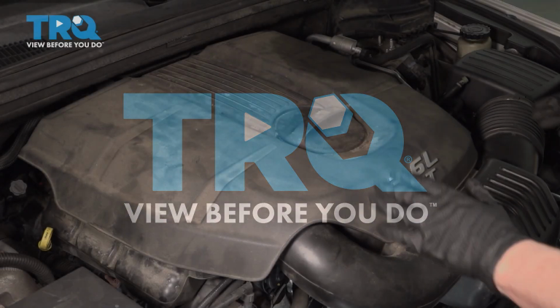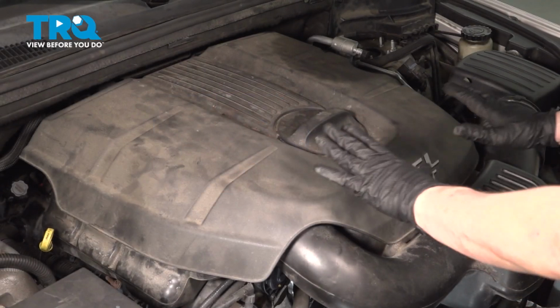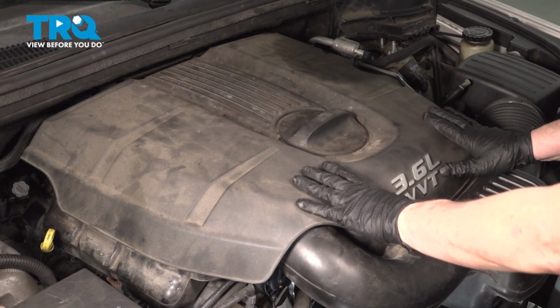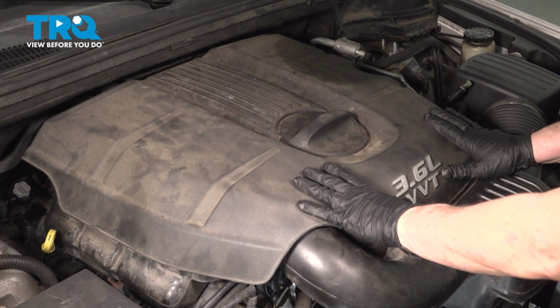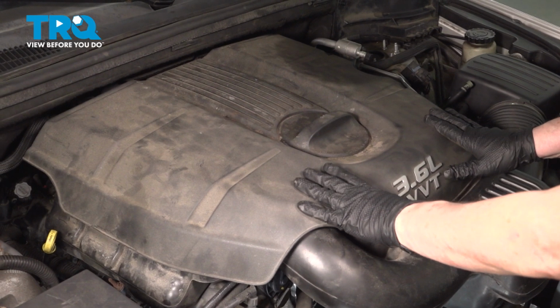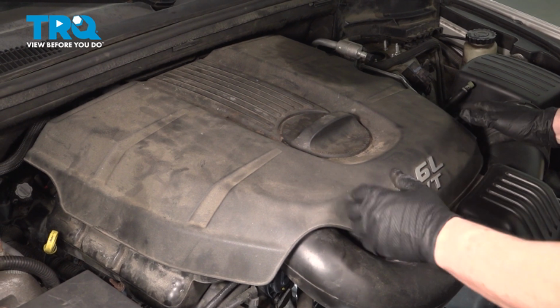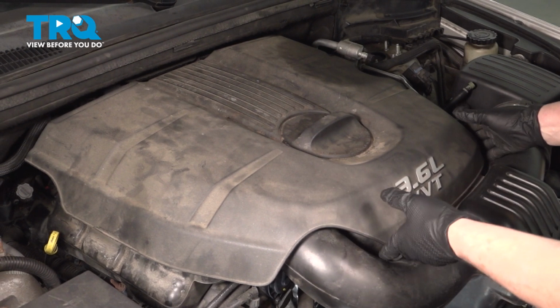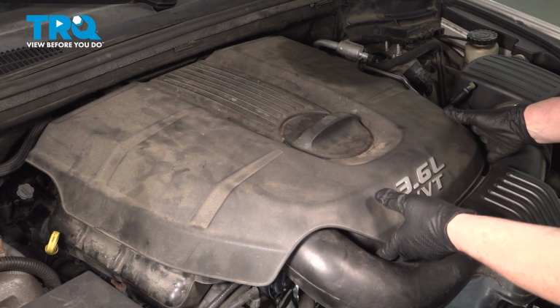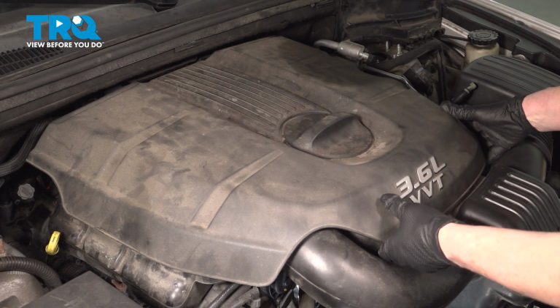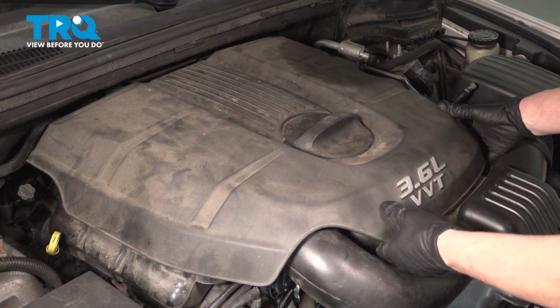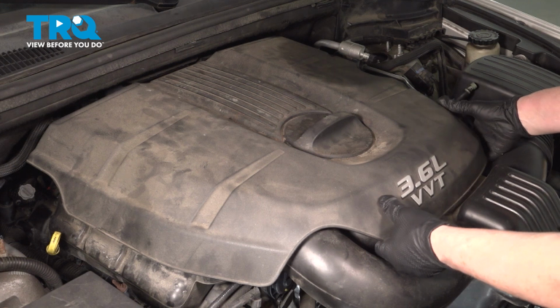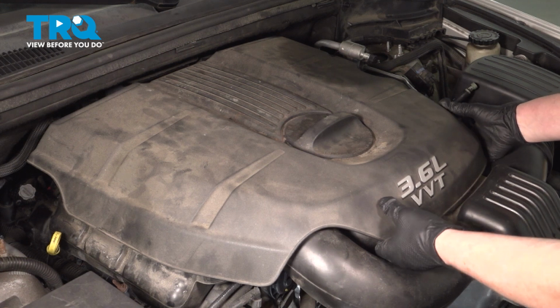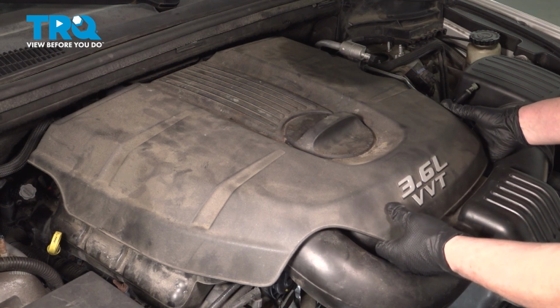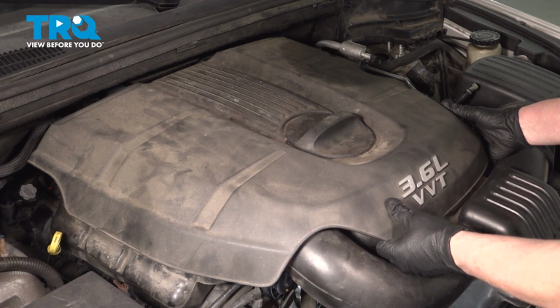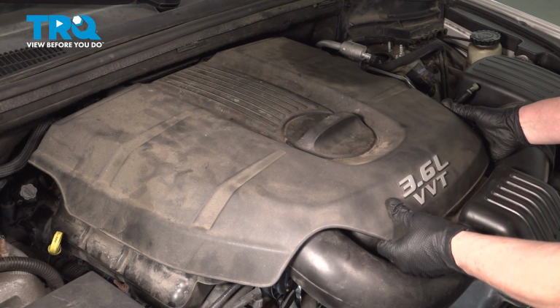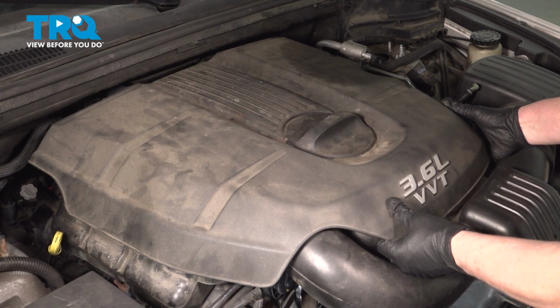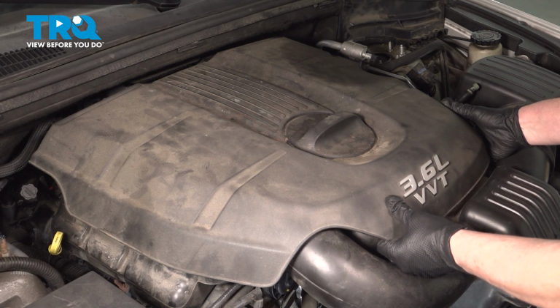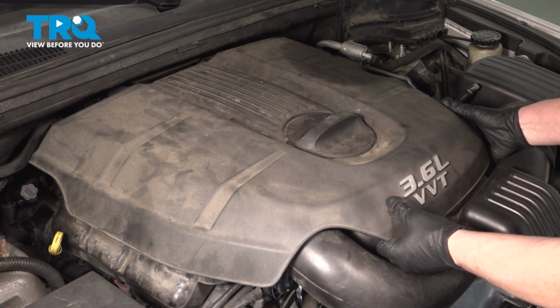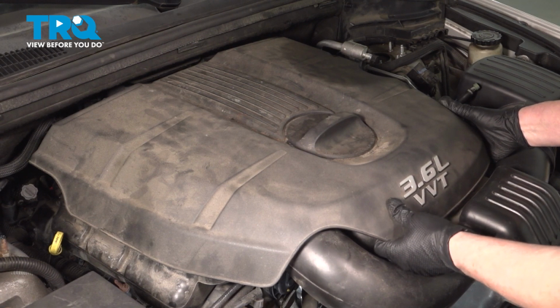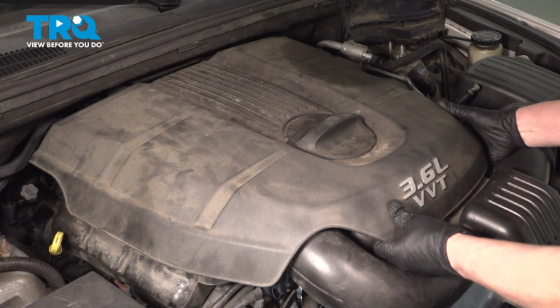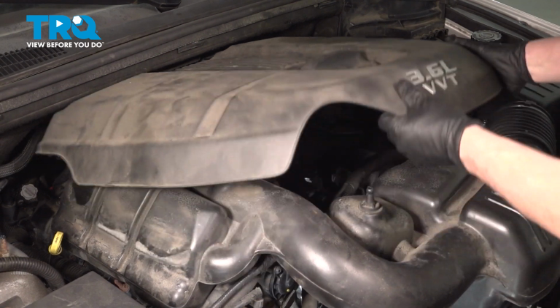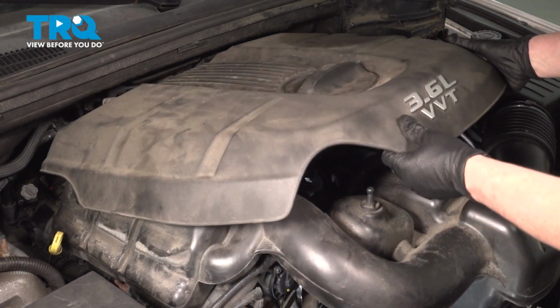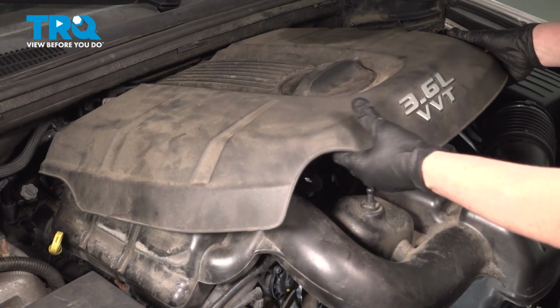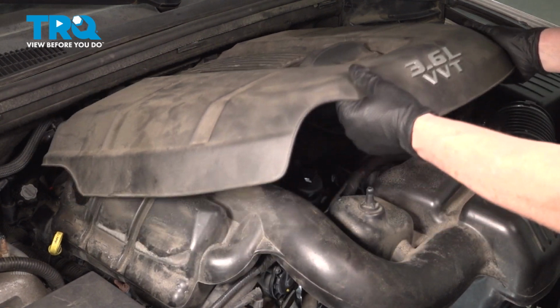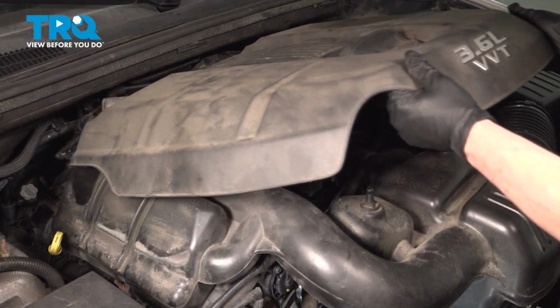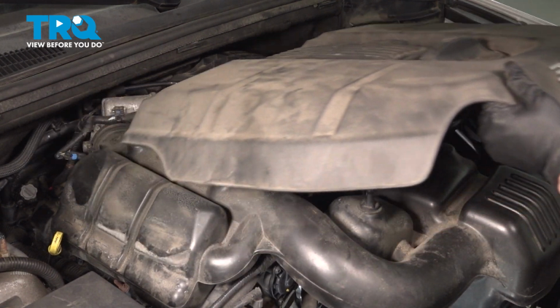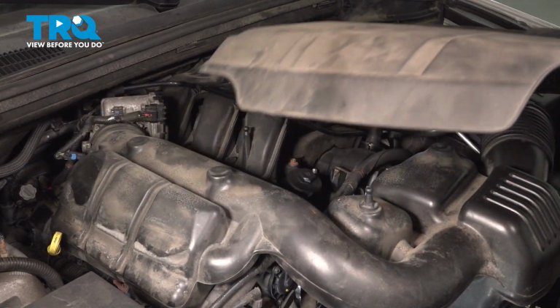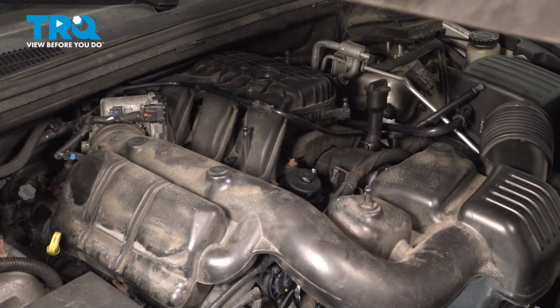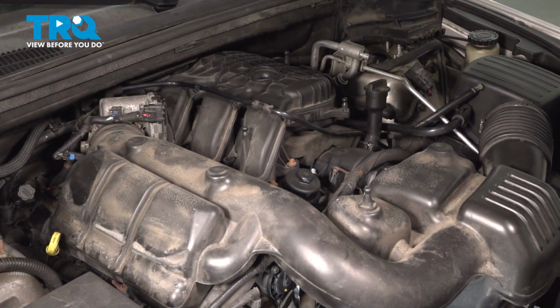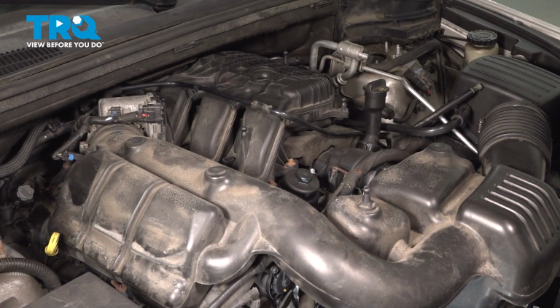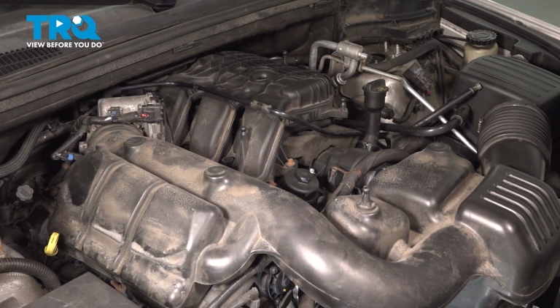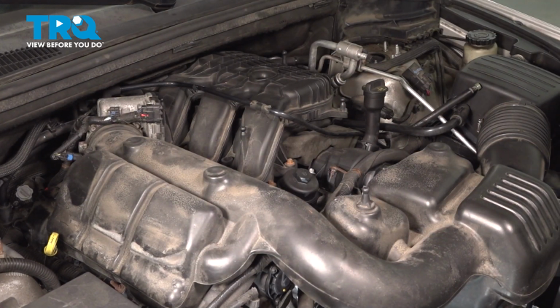We're going to remove the engine cover so we have better accessibility. Pull up on it and get it out of the way.